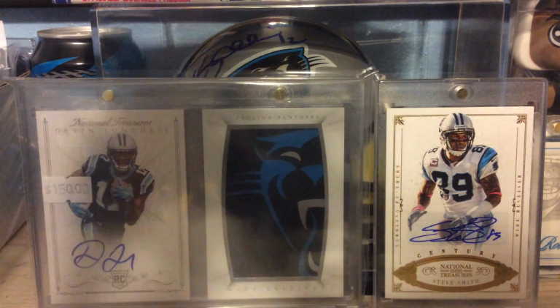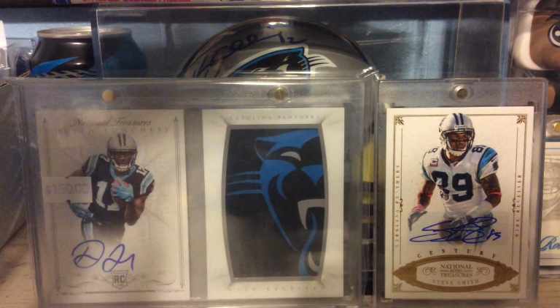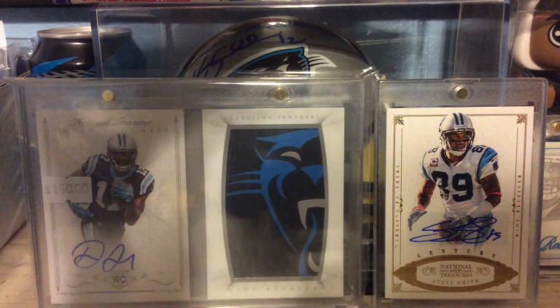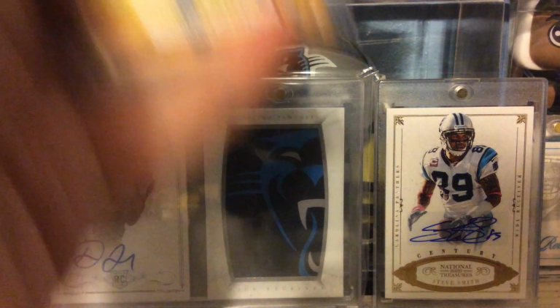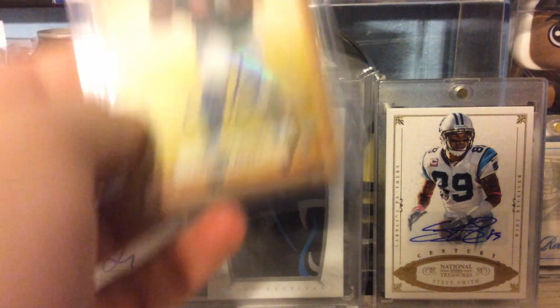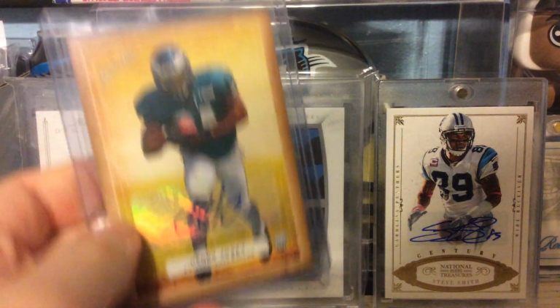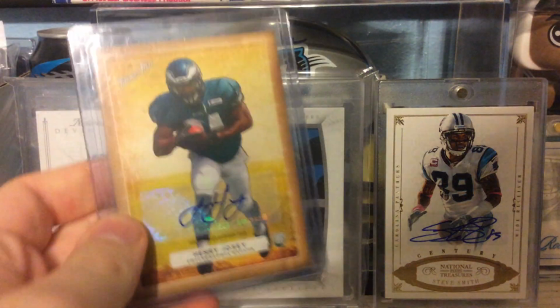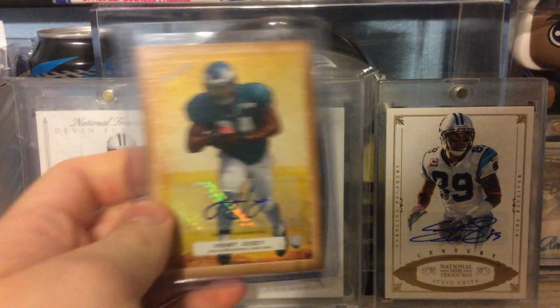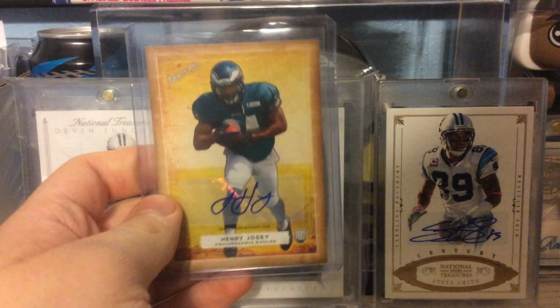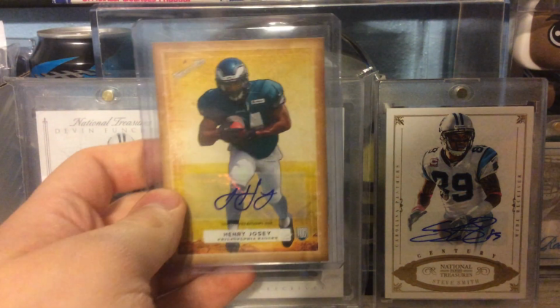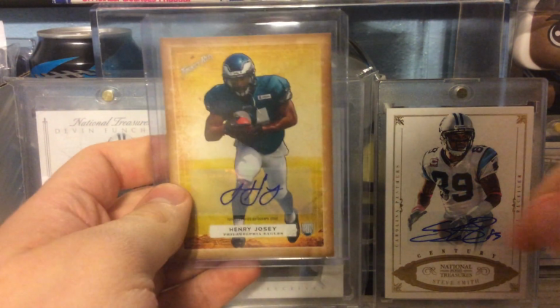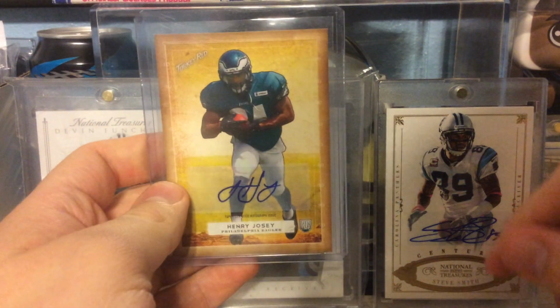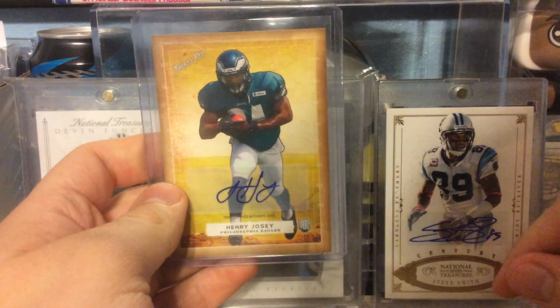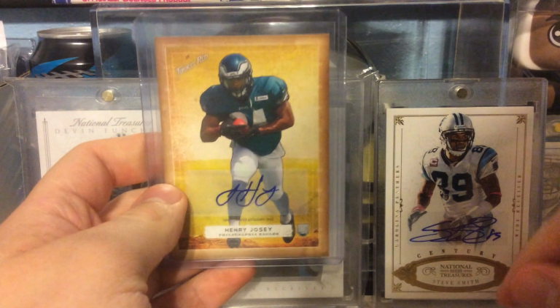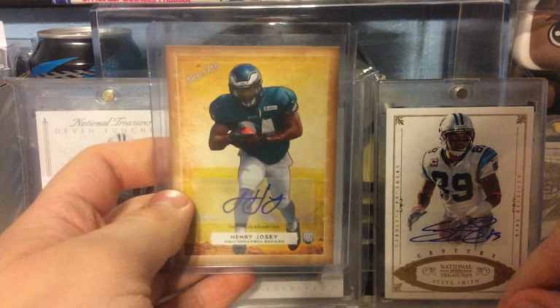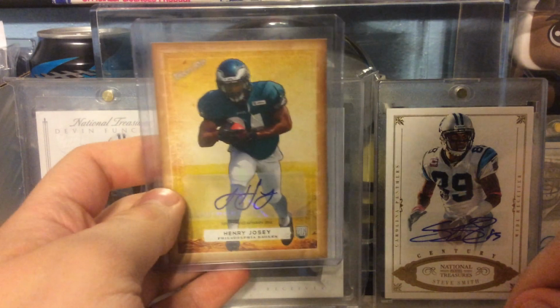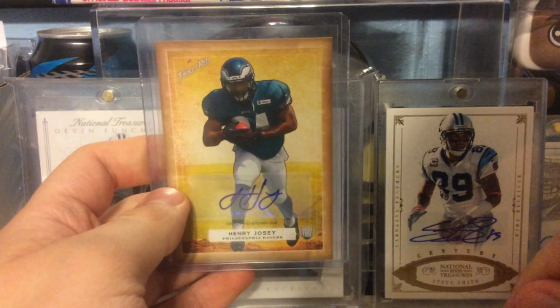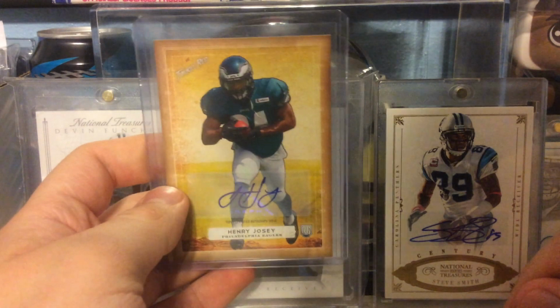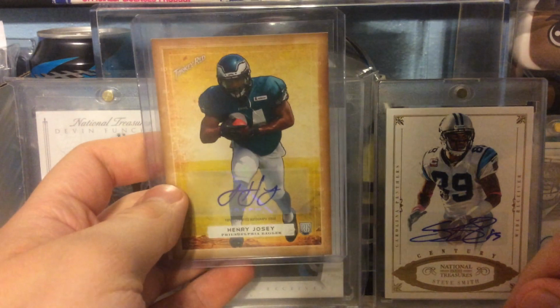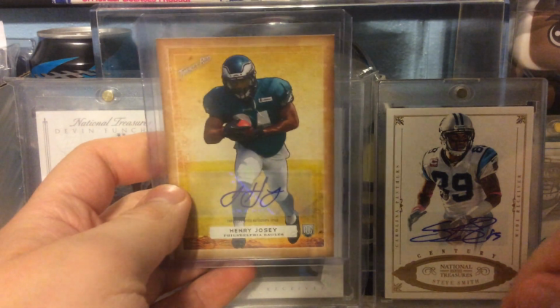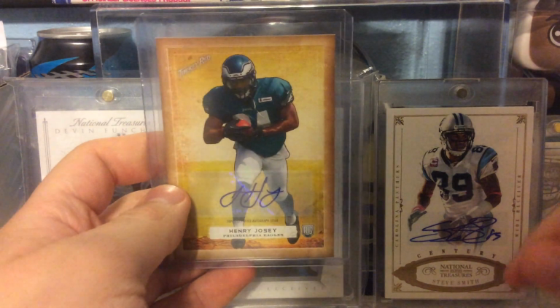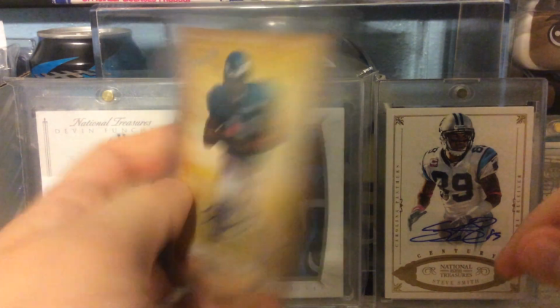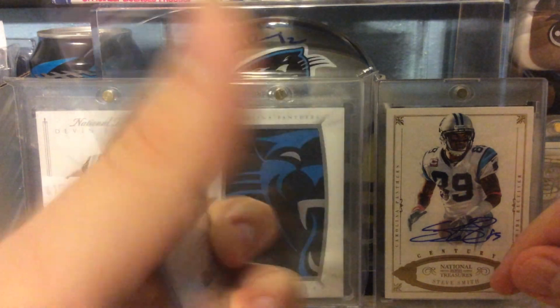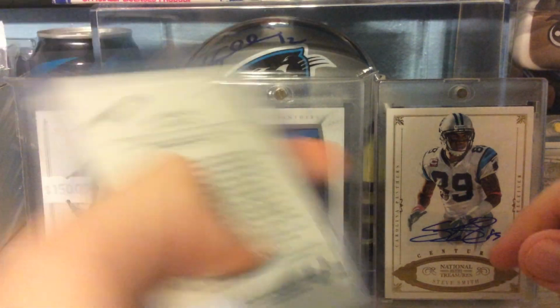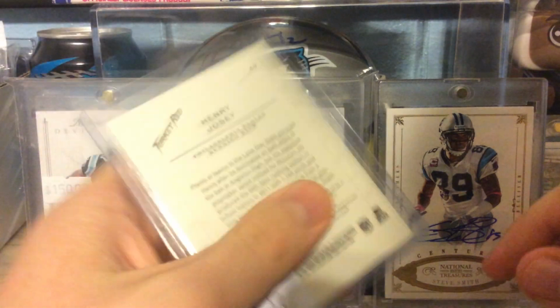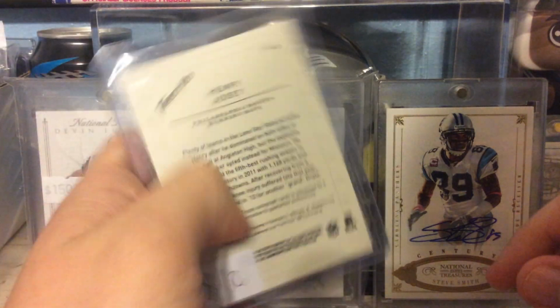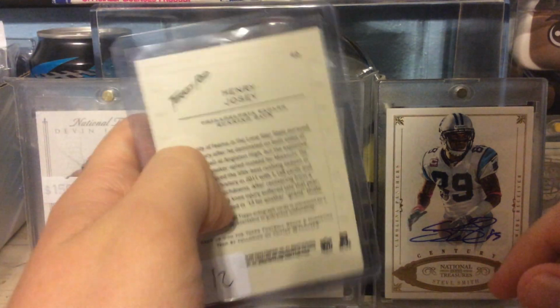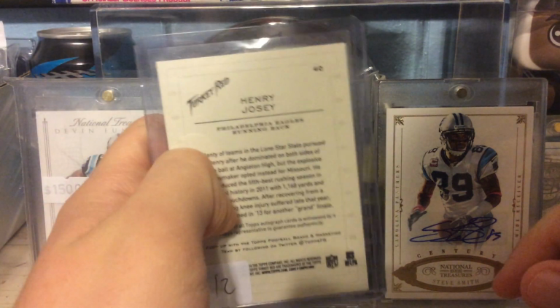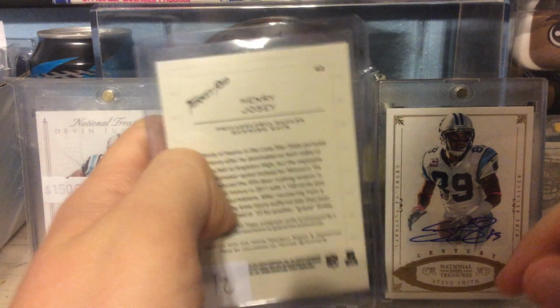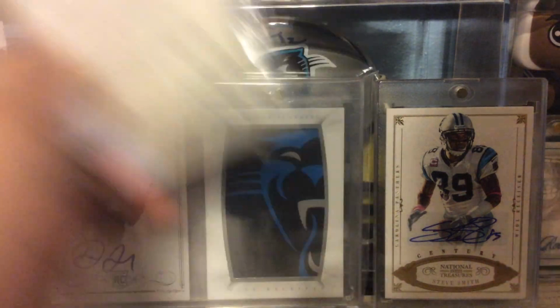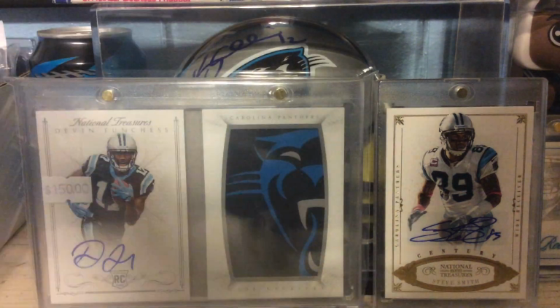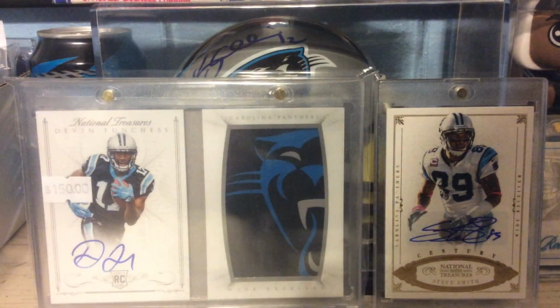First up, out of 2014 Topps Turkey Red, is a Henry Josie Rookie Auto. Not numbered.